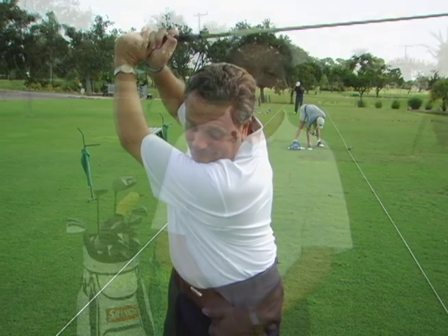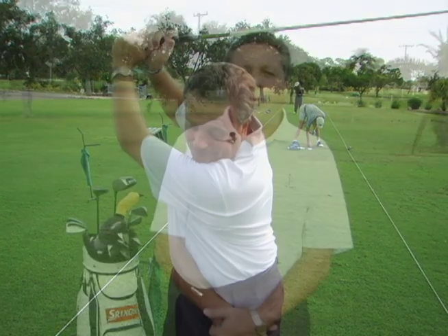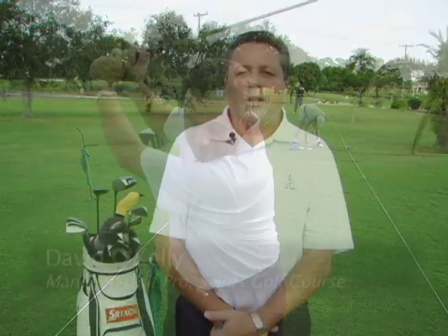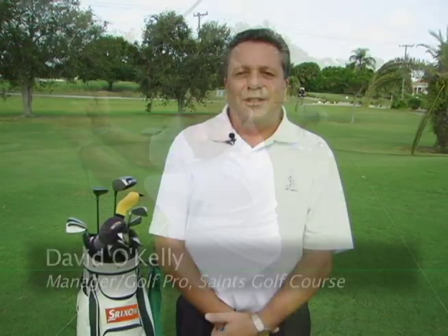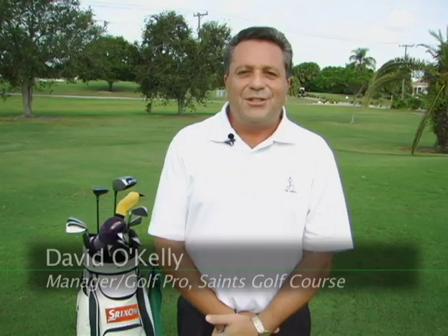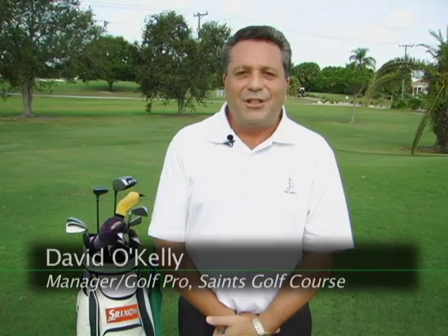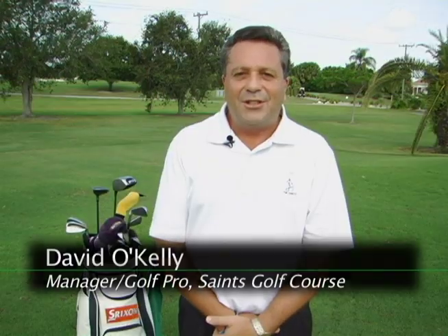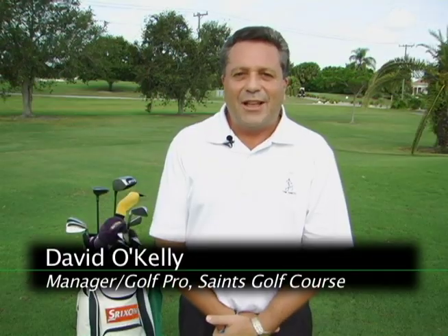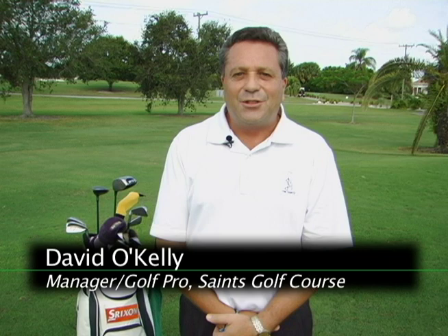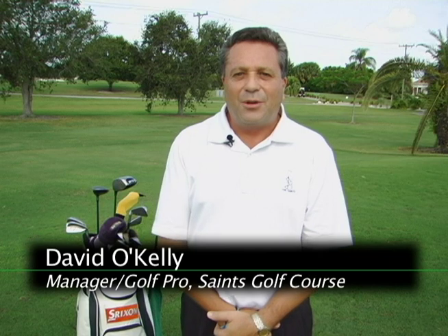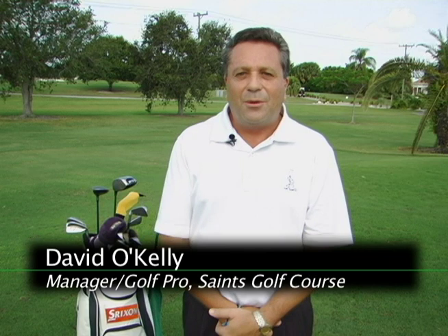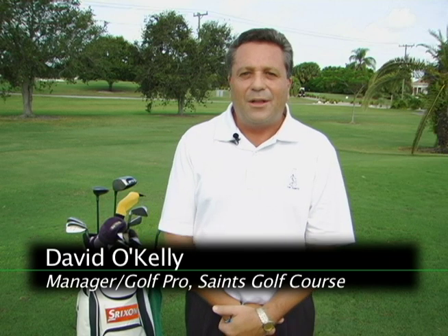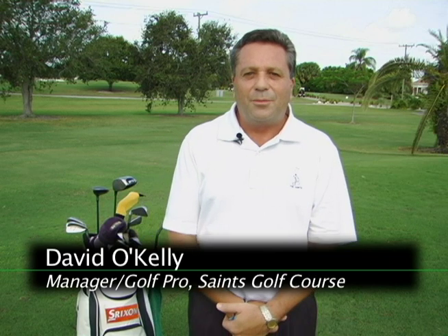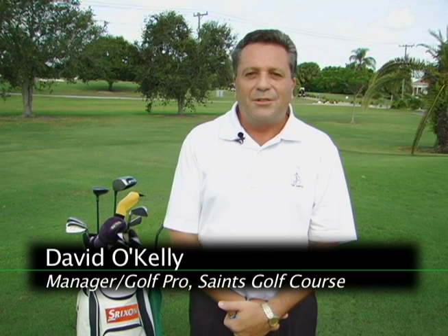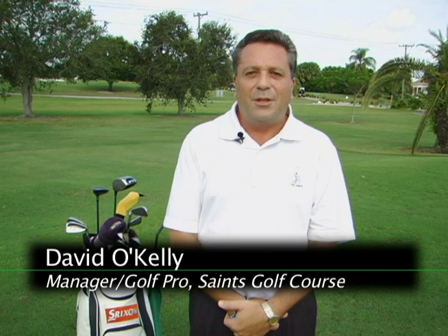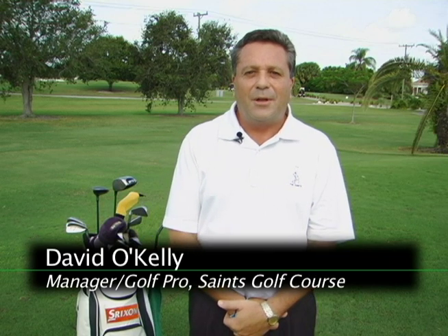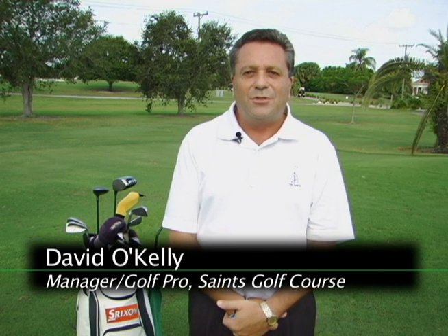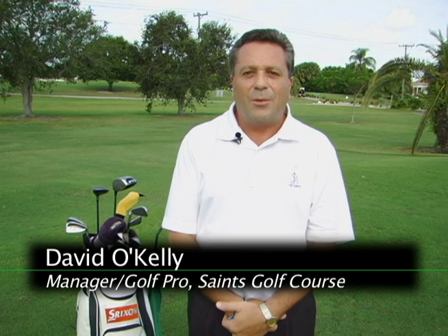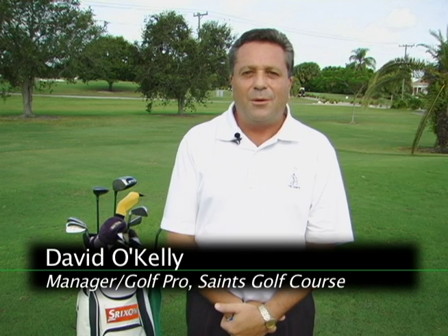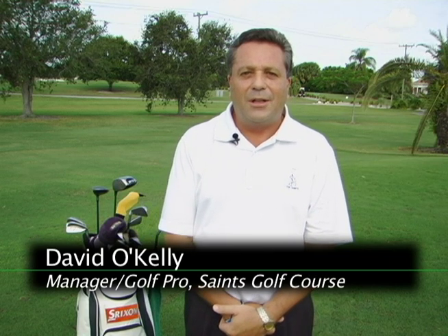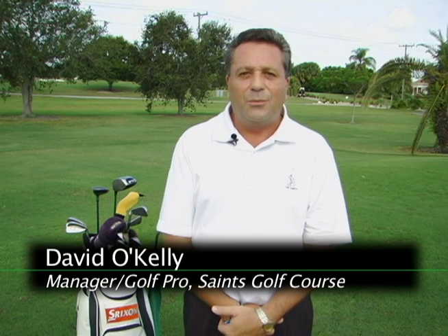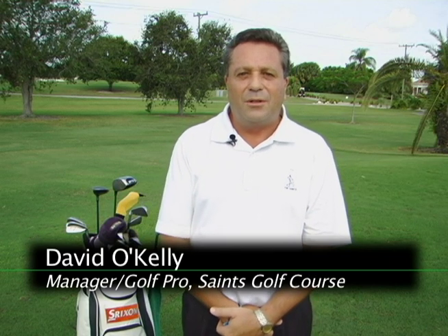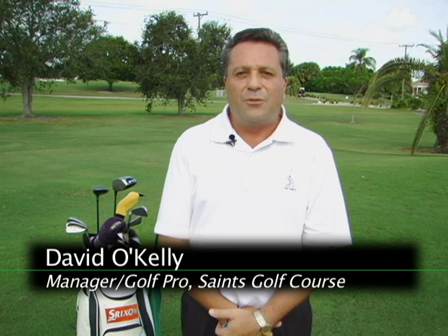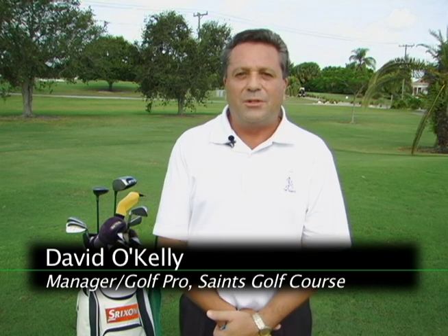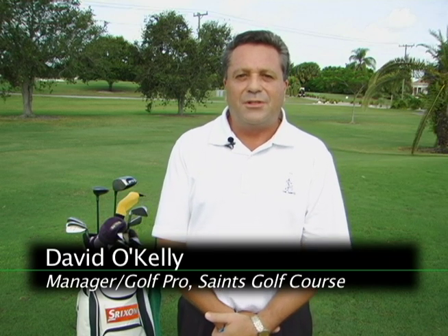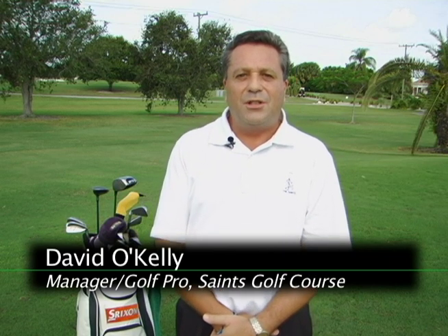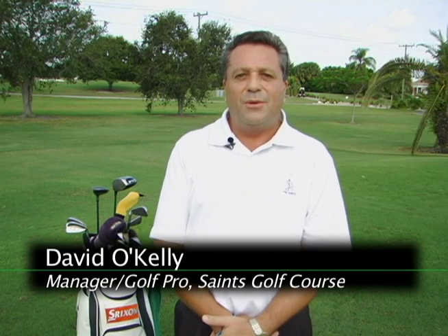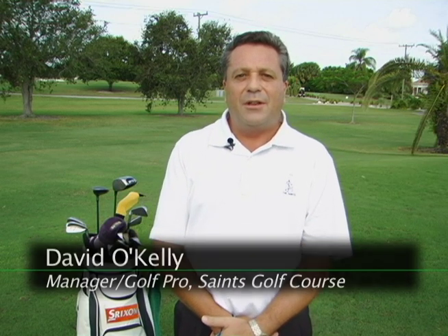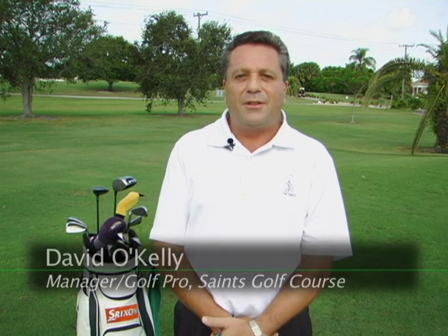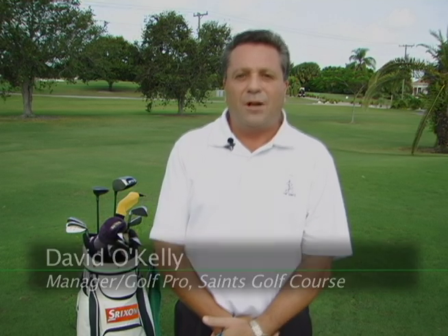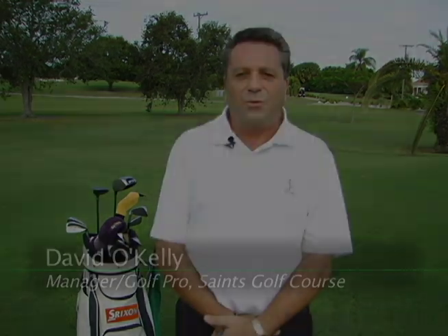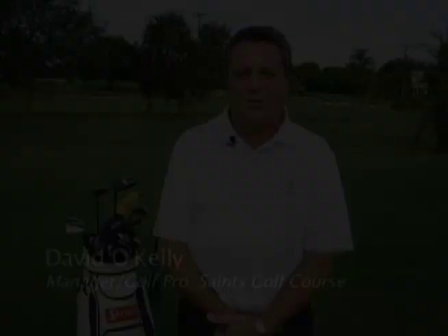Thanks for watching this edition of Ask the Pro. I hope this tip helps you out, and we look forward to seeing you here on the golf course.